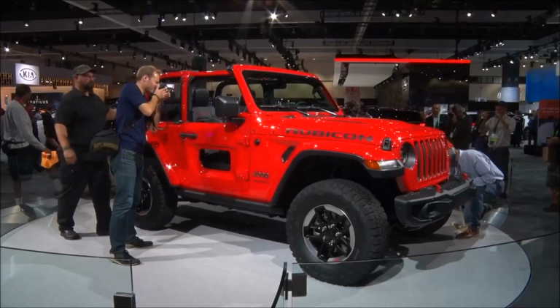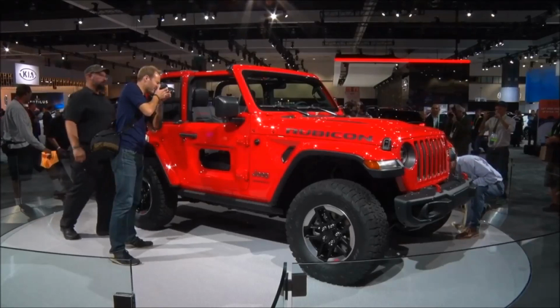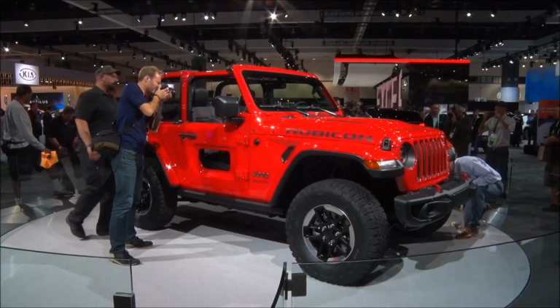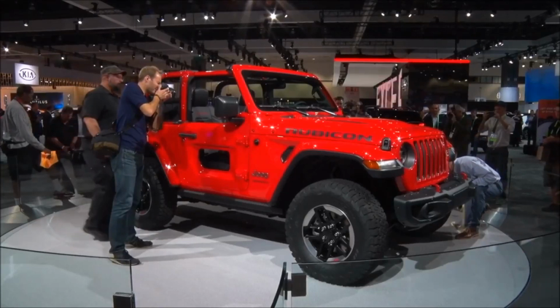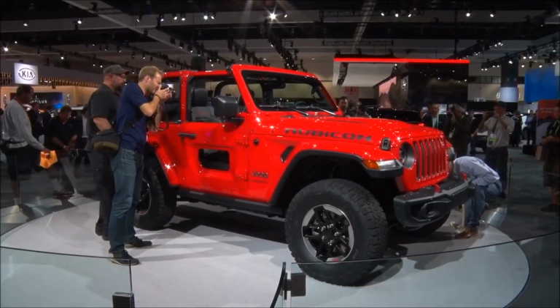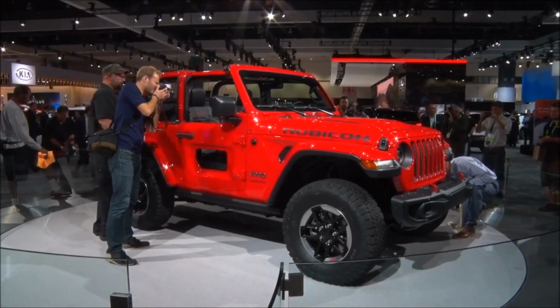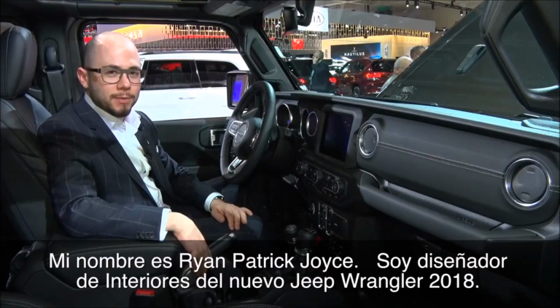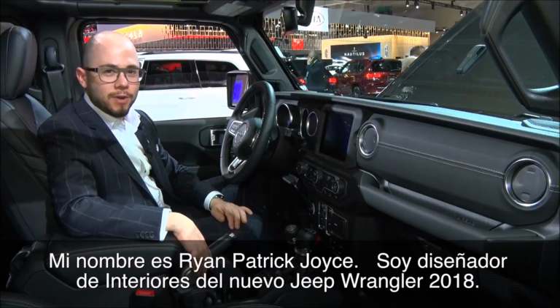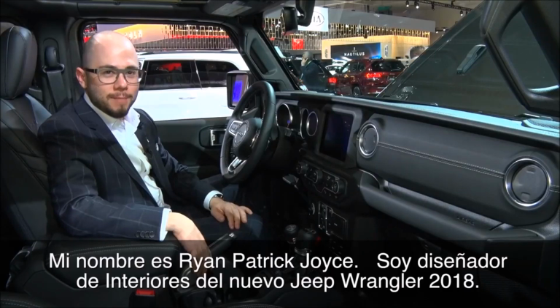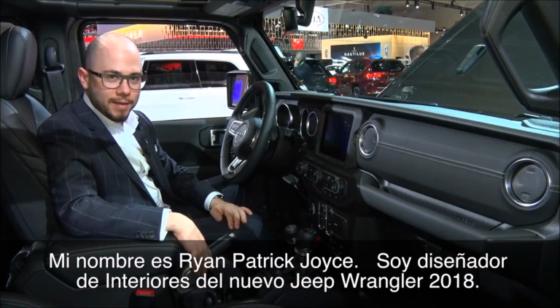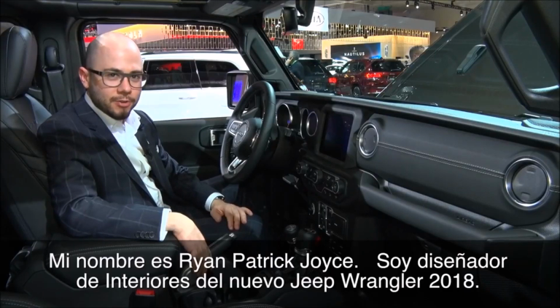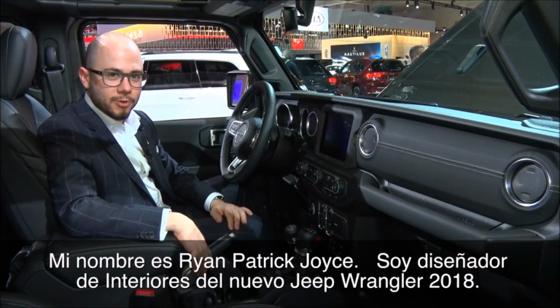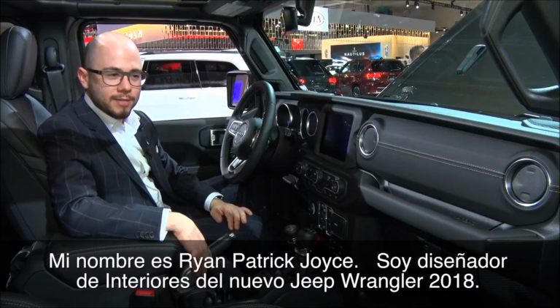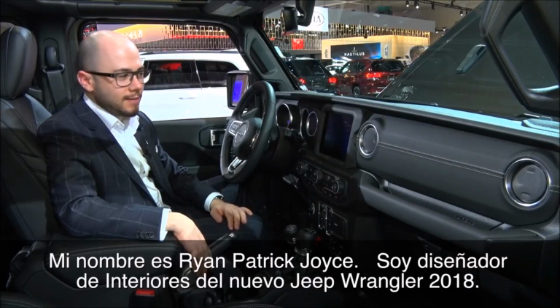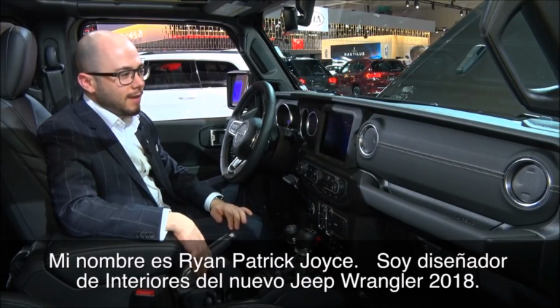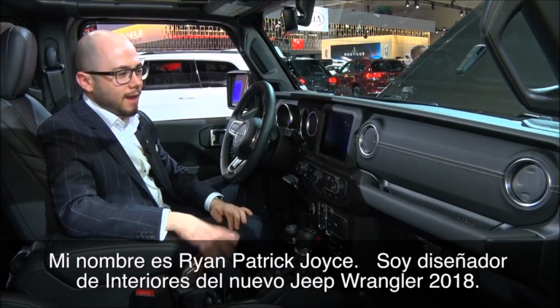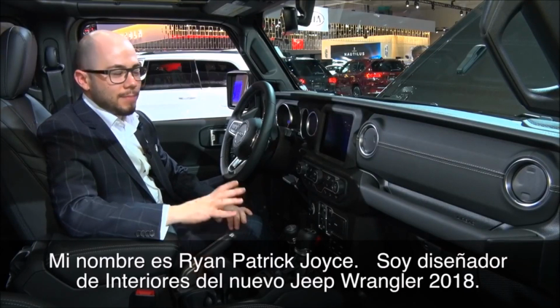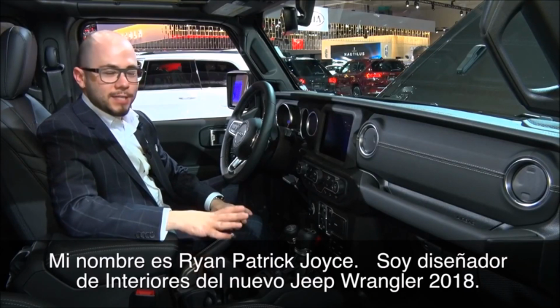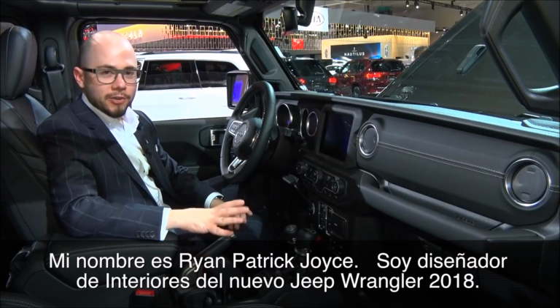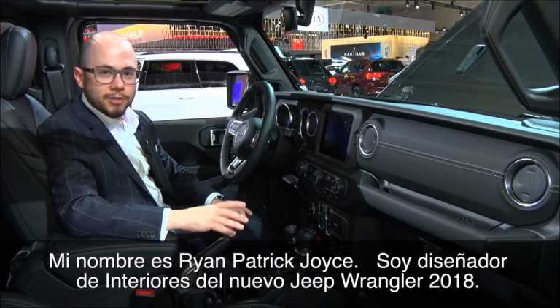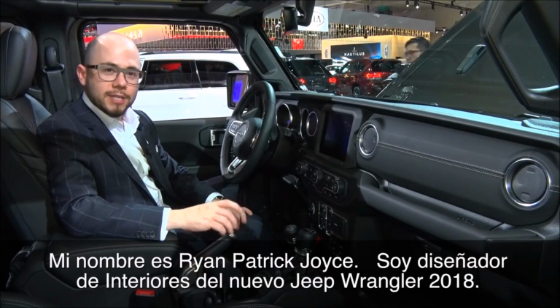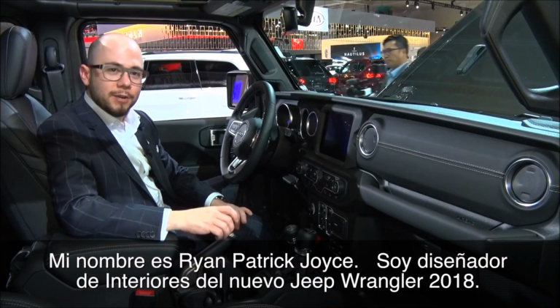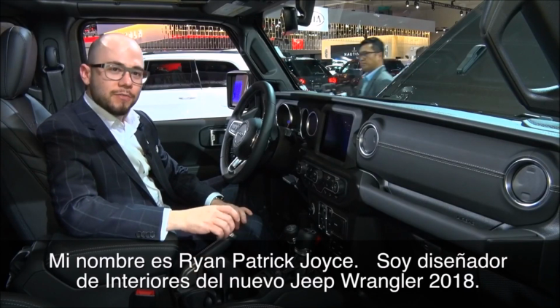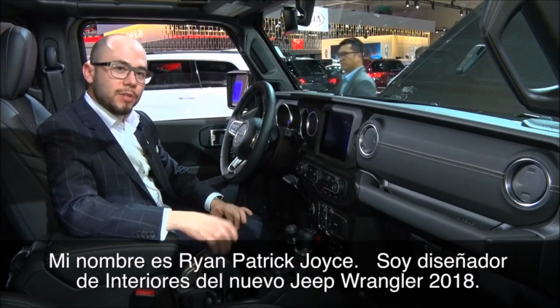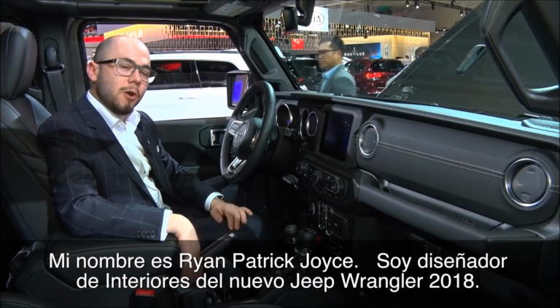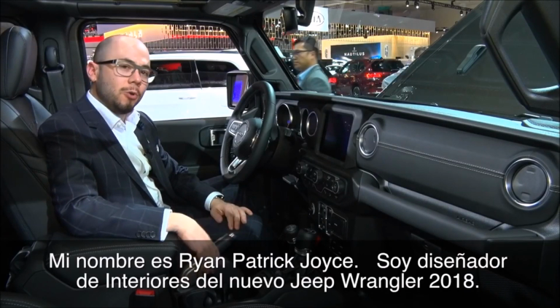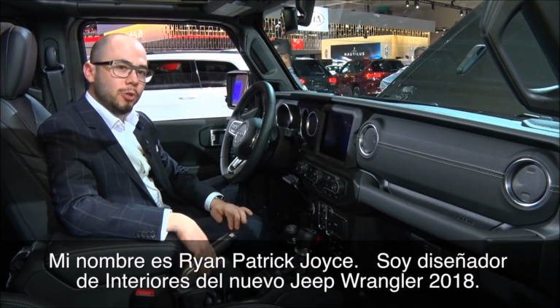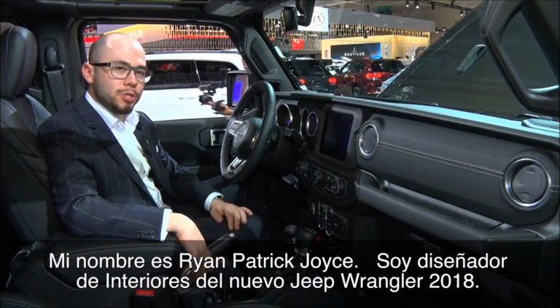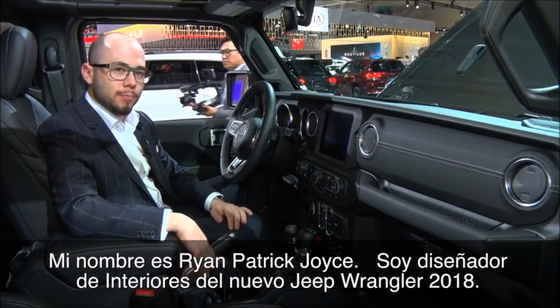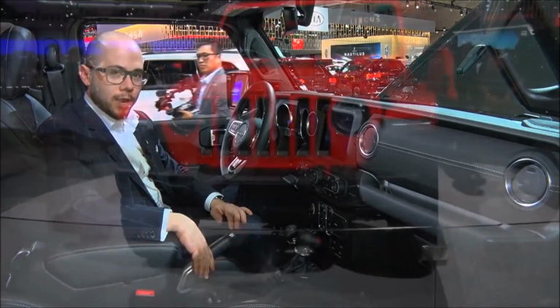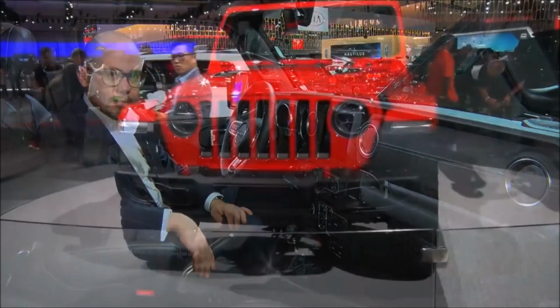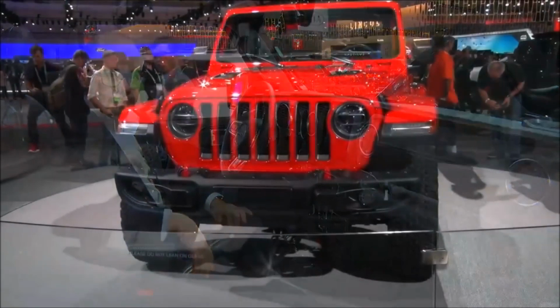My name is Ryan Patrick Joyce. I'm the interior designer for the all-new Jeep Wrangler.